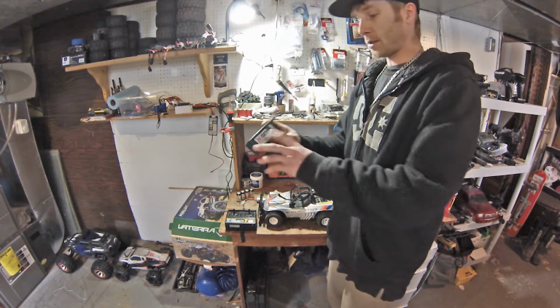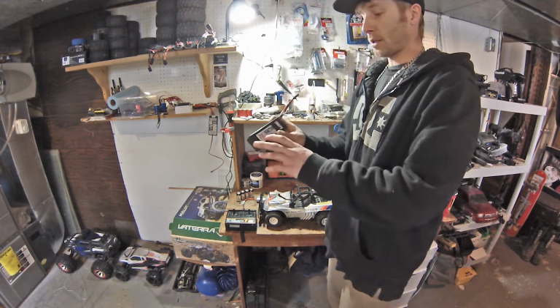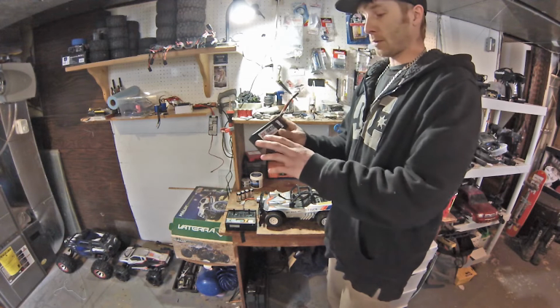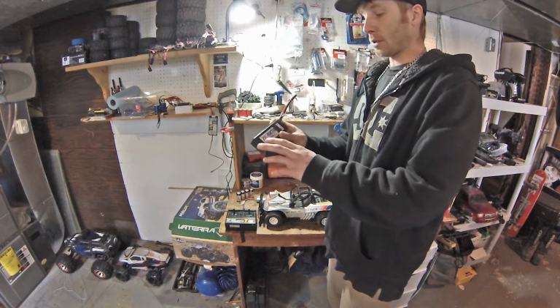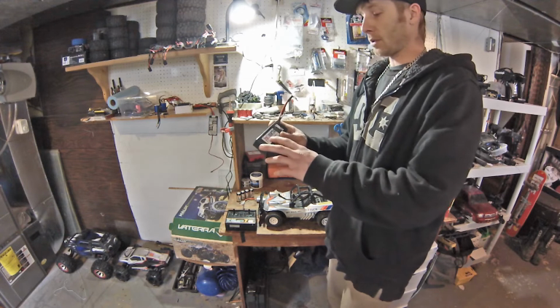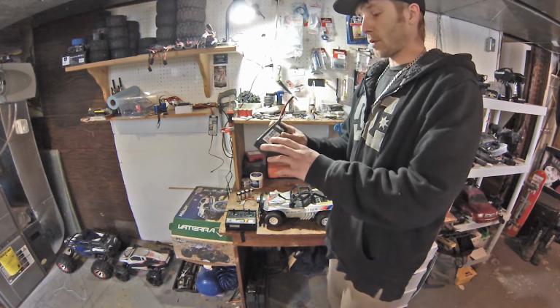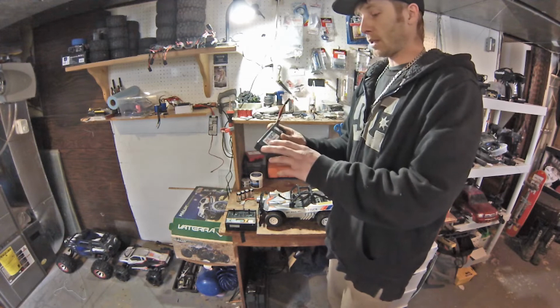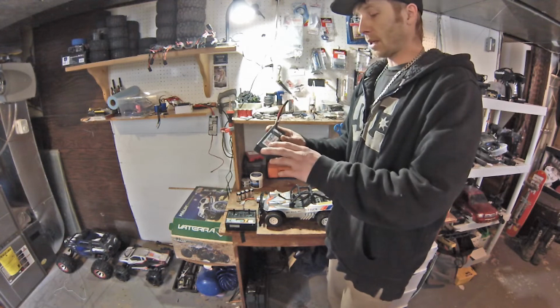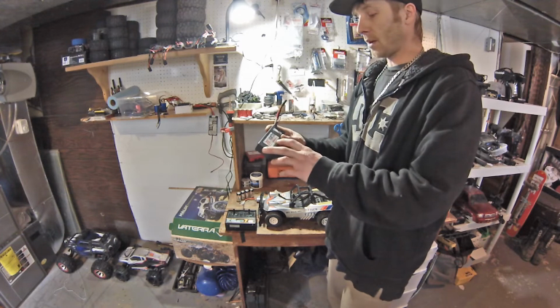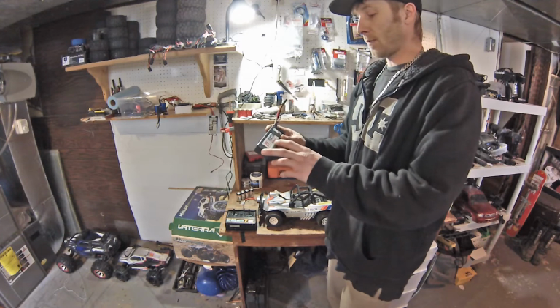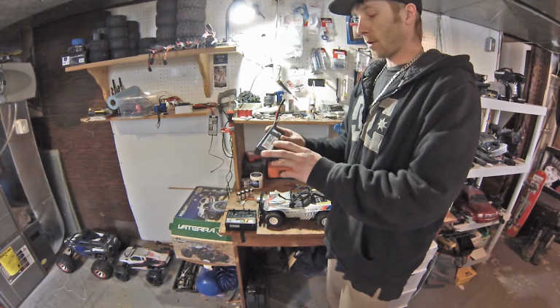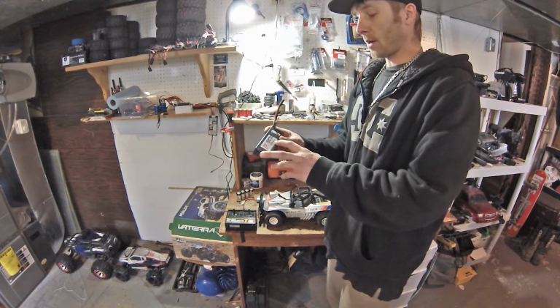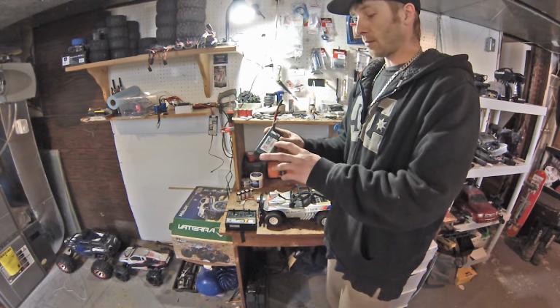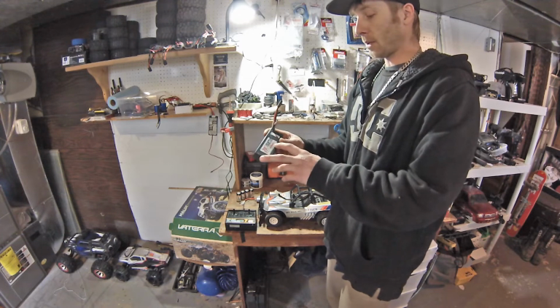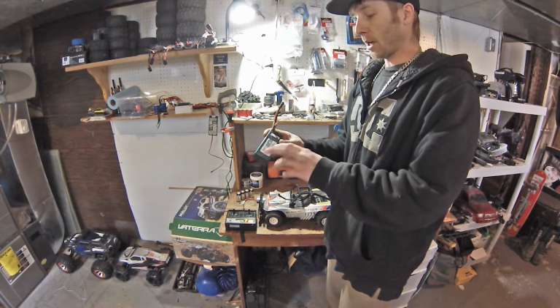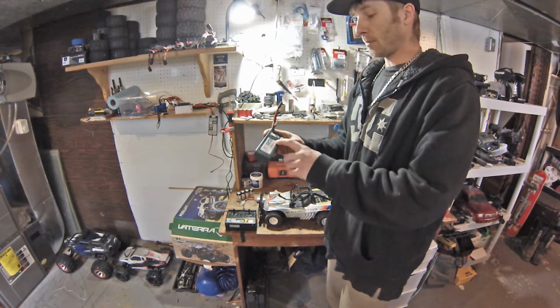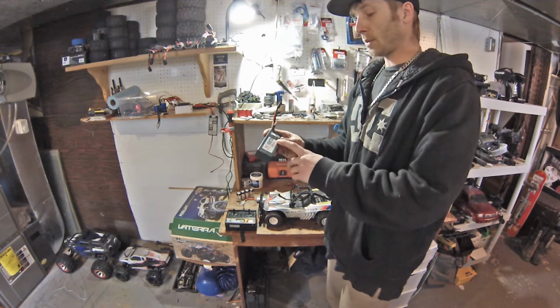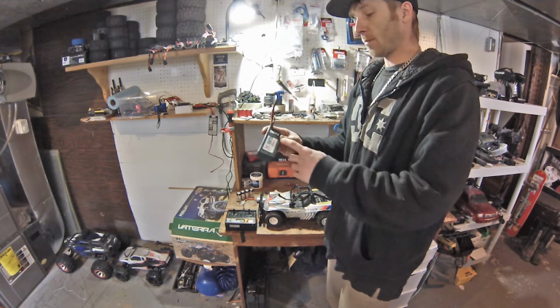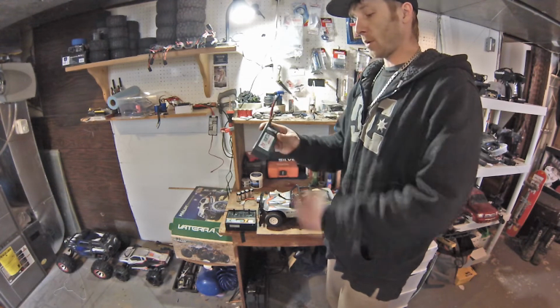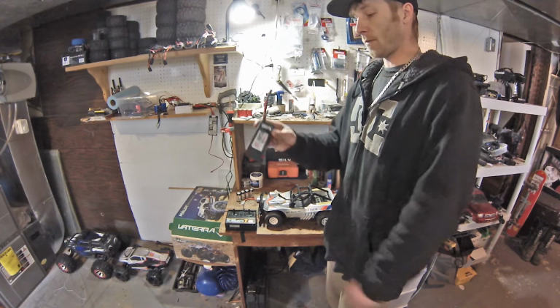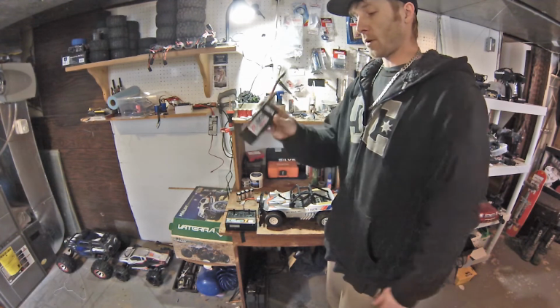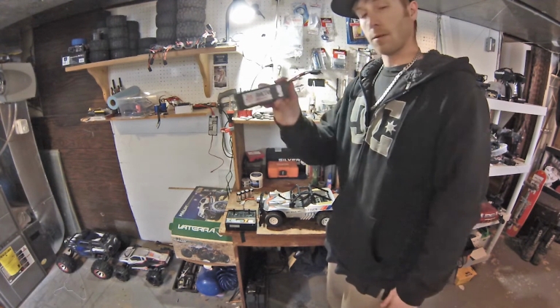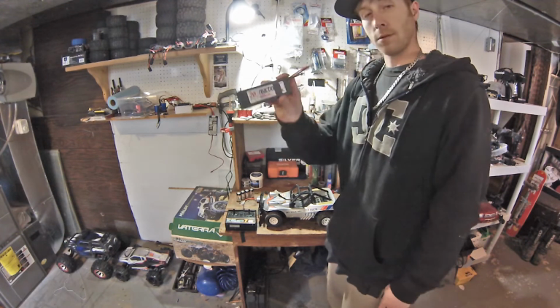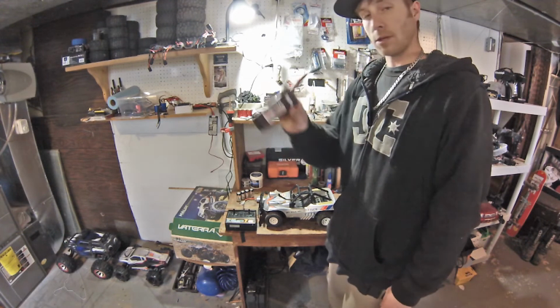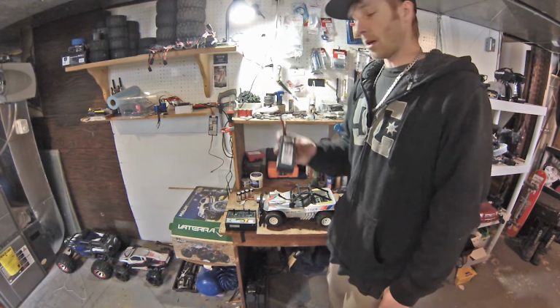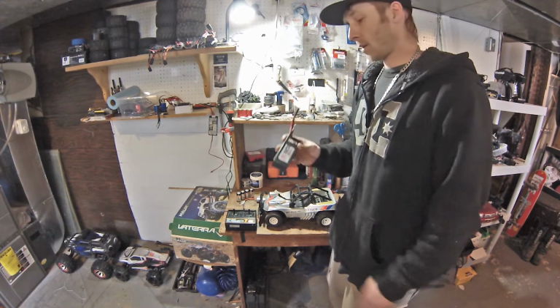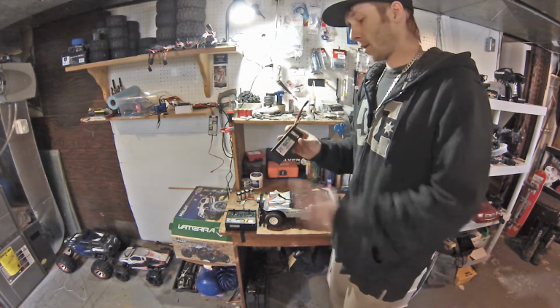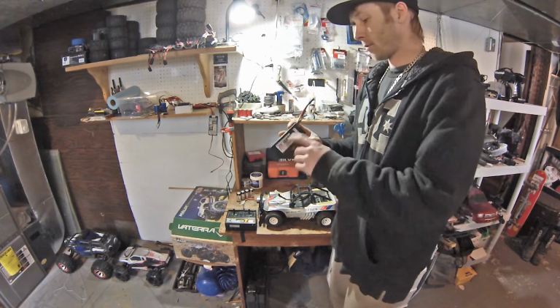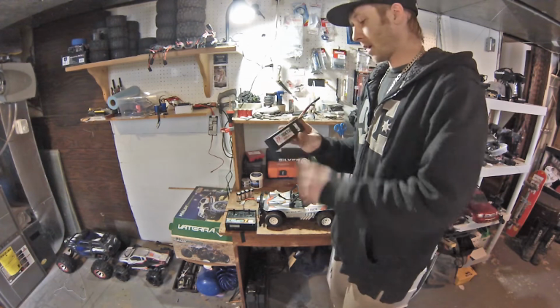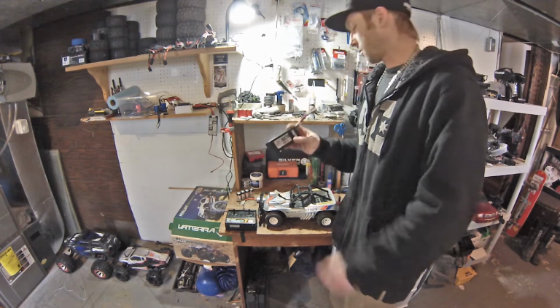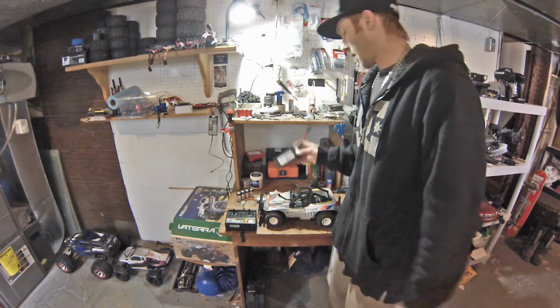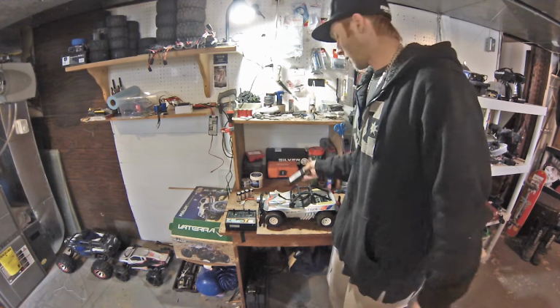This one's just a 20C, 4,000 milliamp, 7.4 volt, 2-cell Reaction battery.